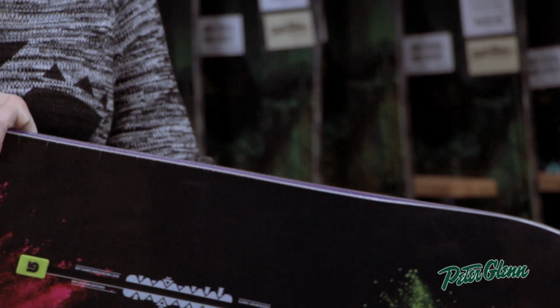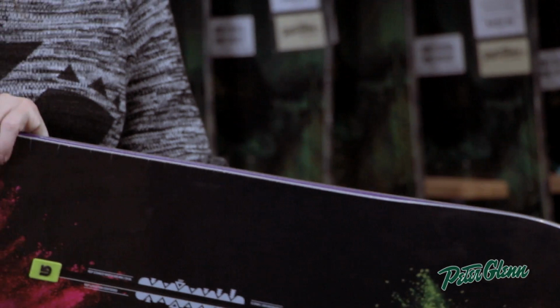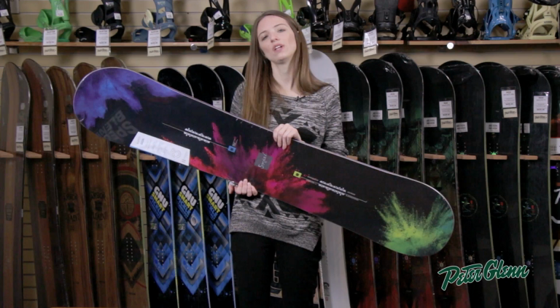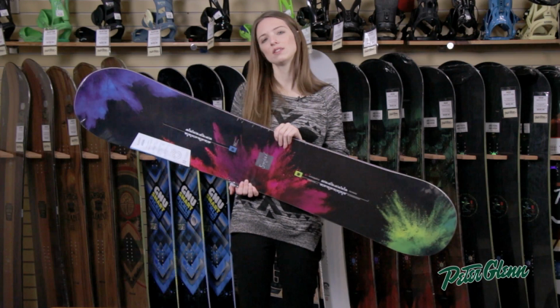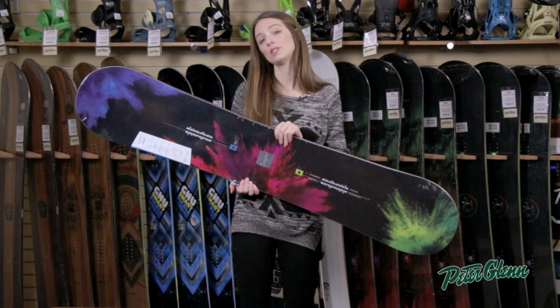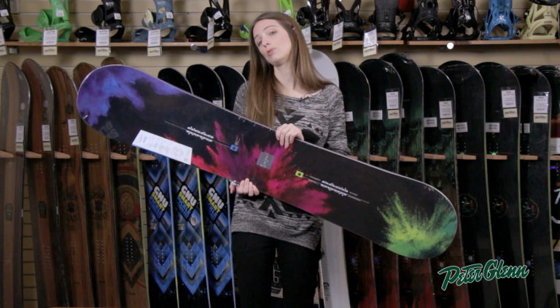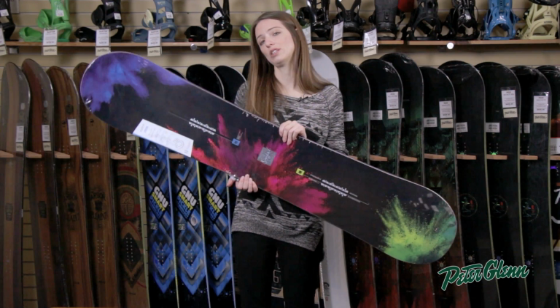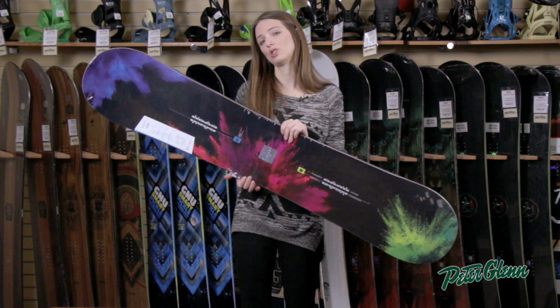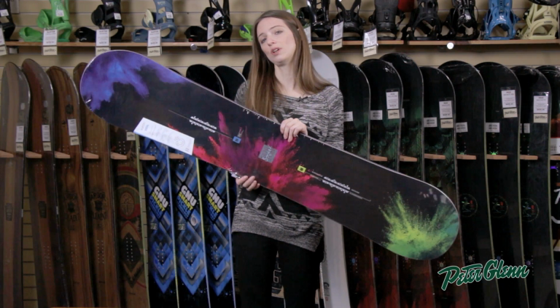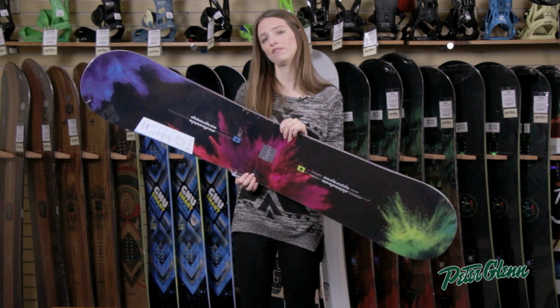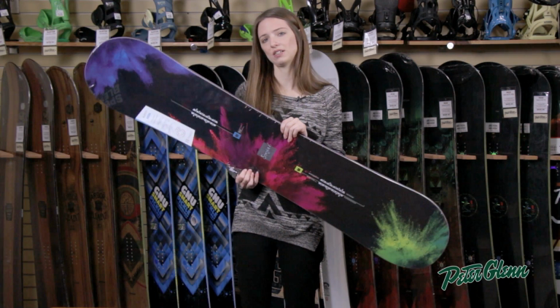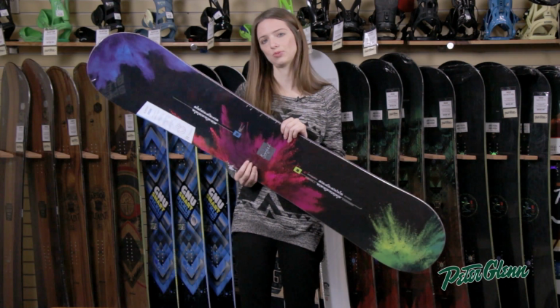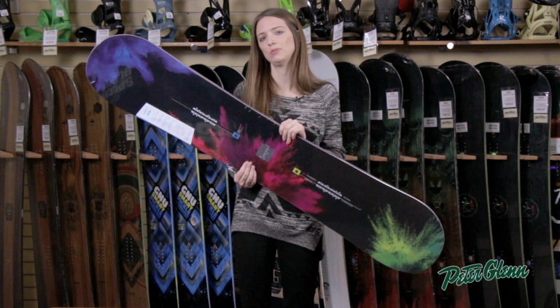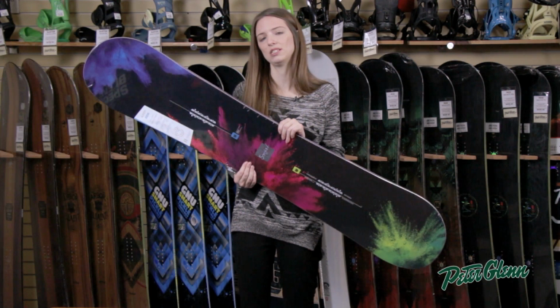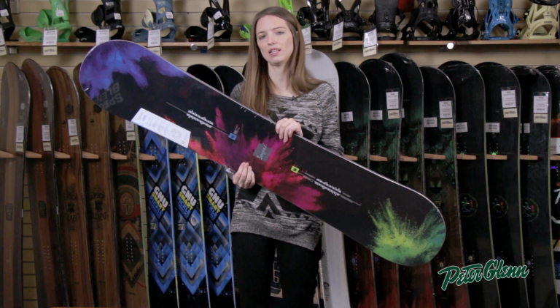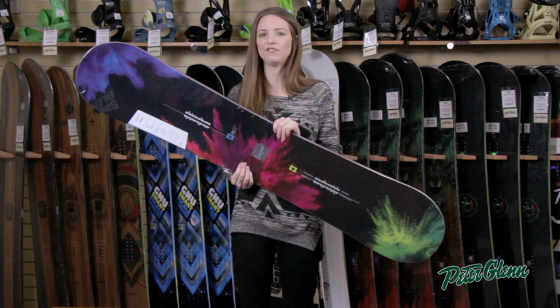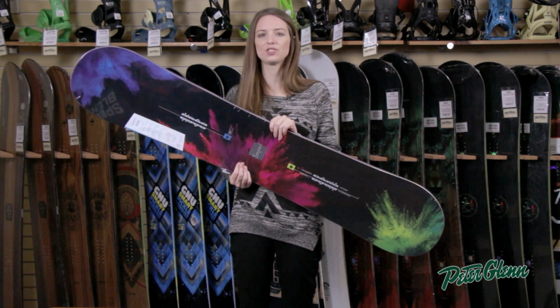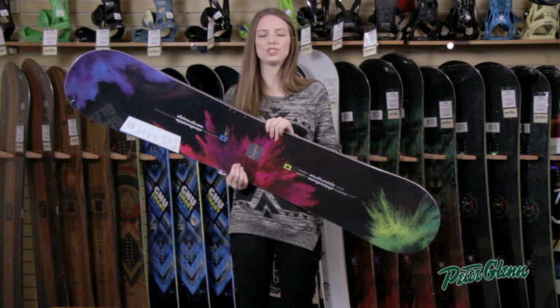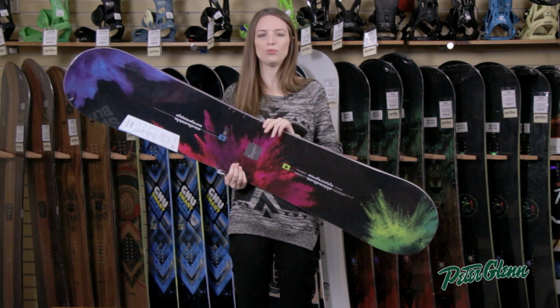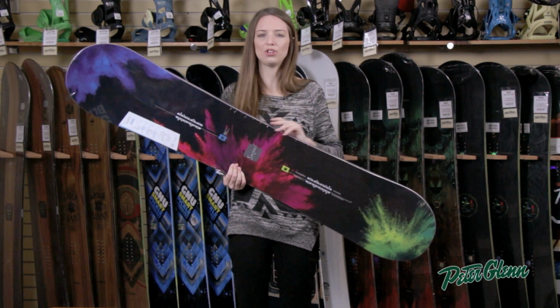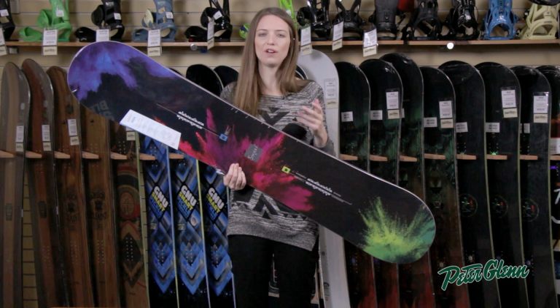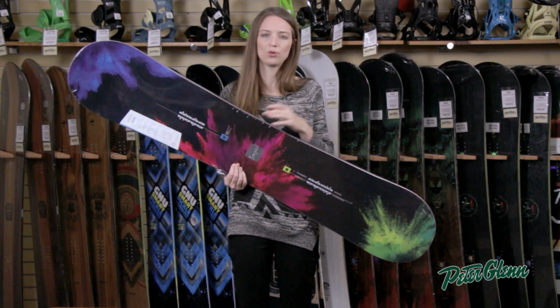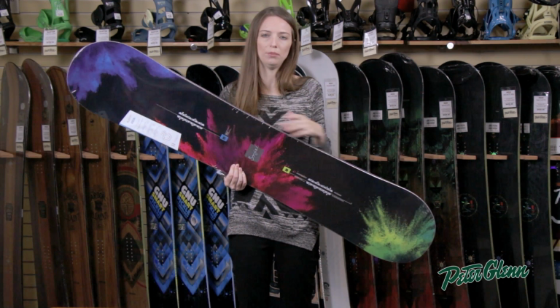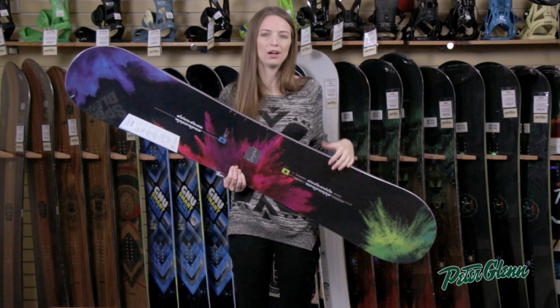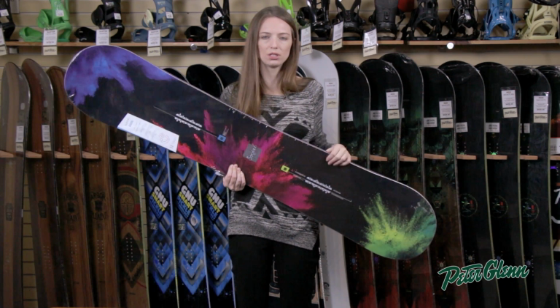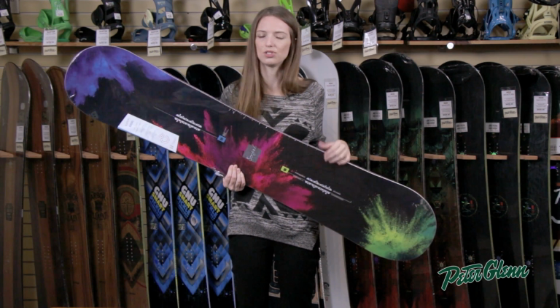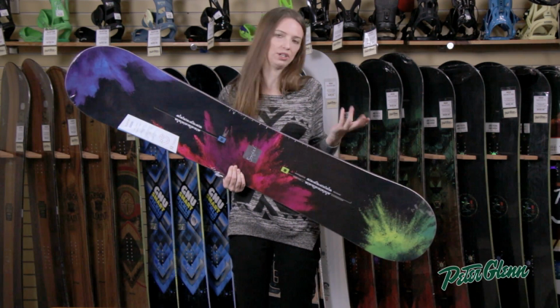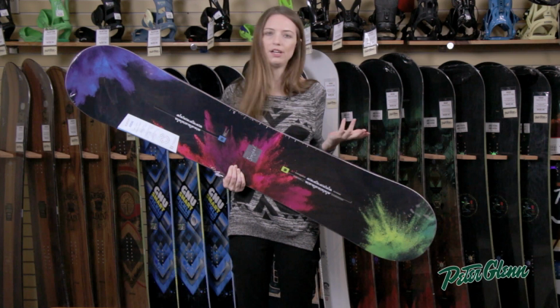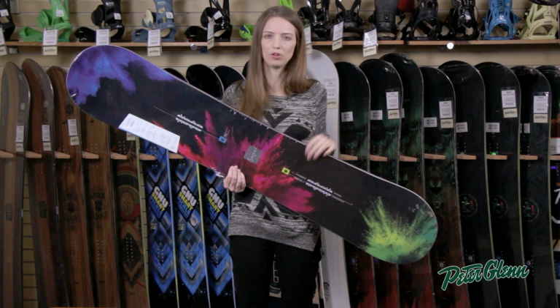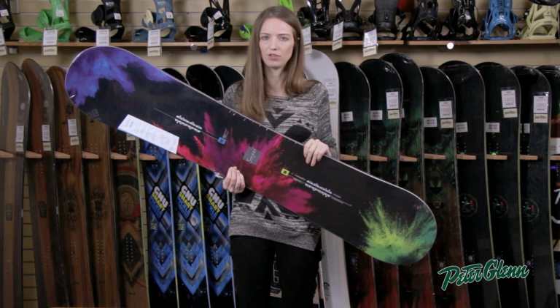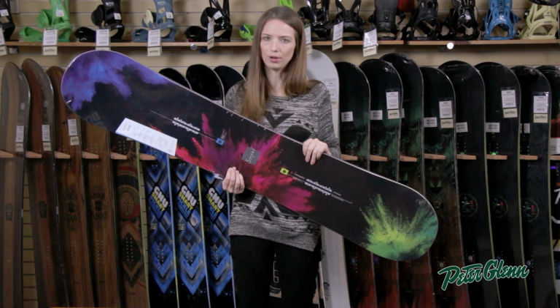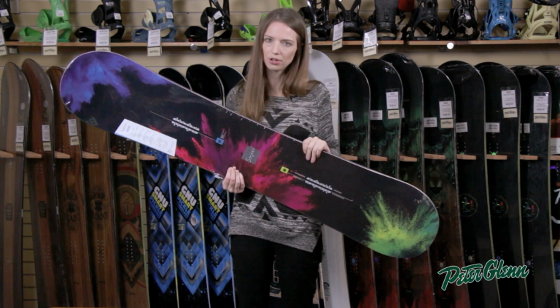The flex on this board is a twin flex, which means that it feels the same whether you ride forward or backwards. So again, great for the park.